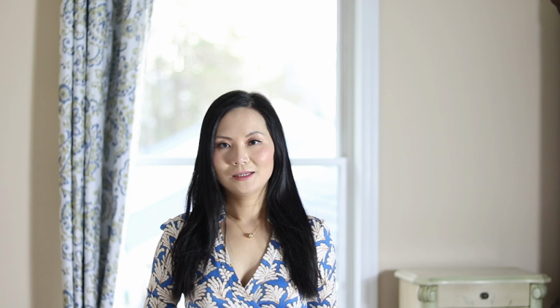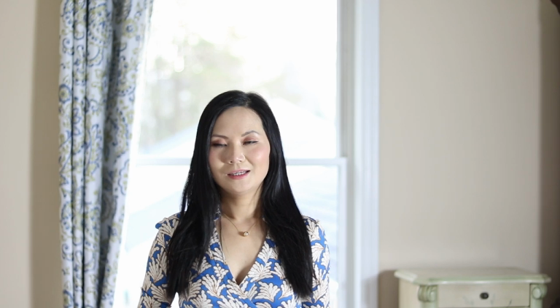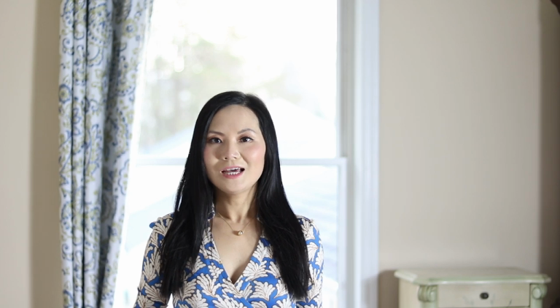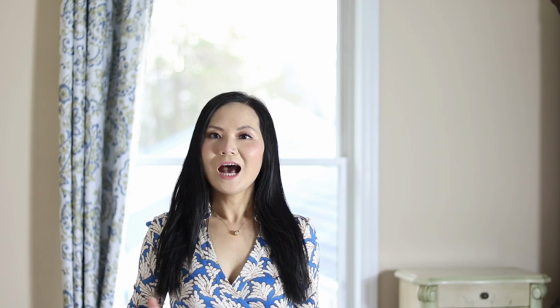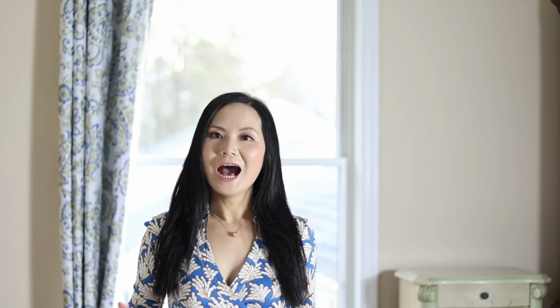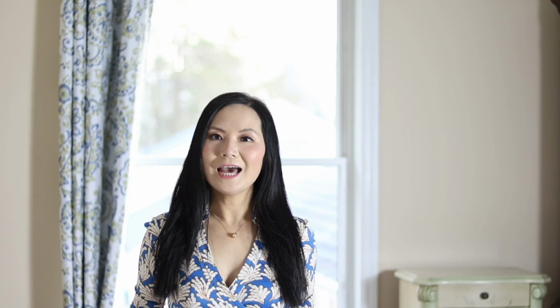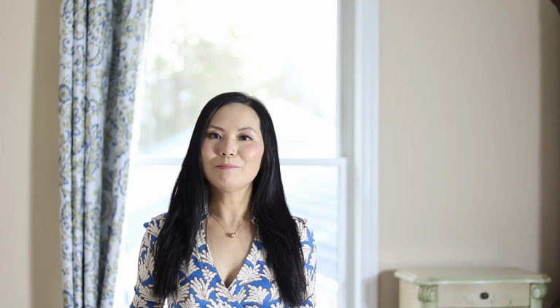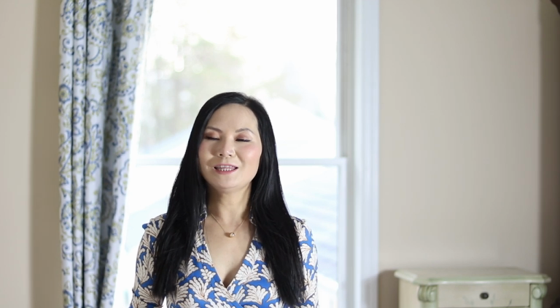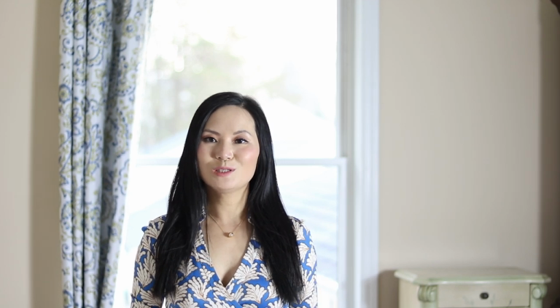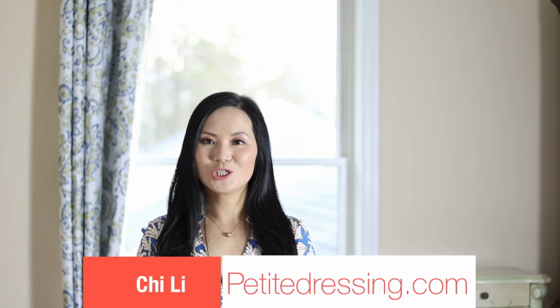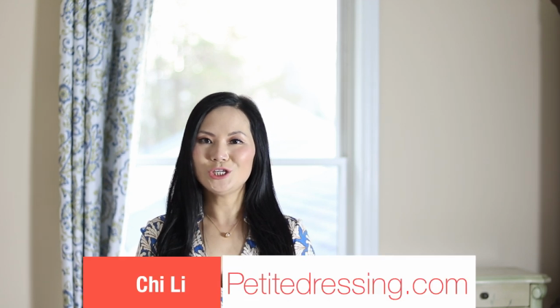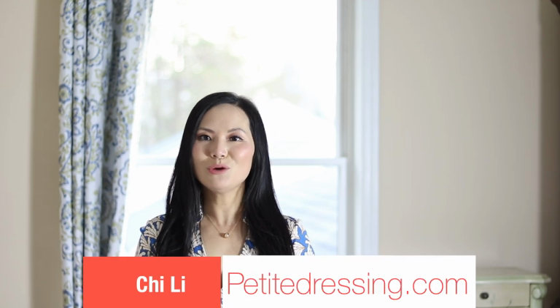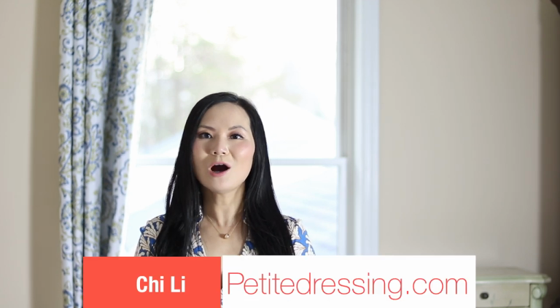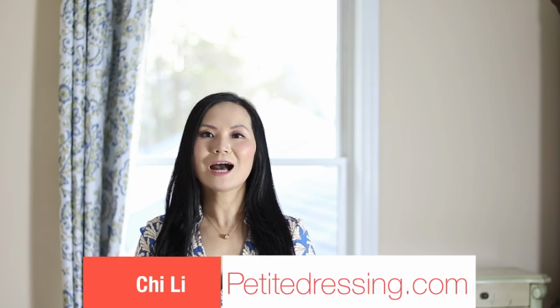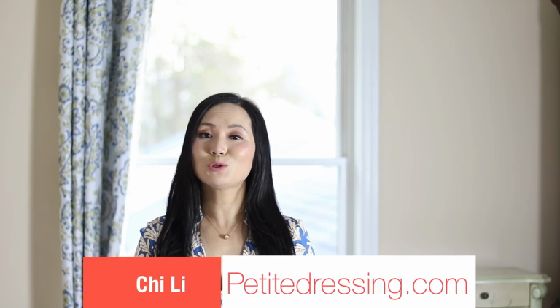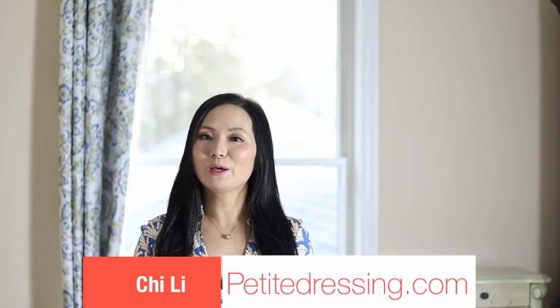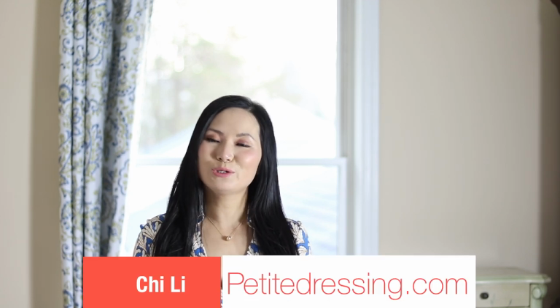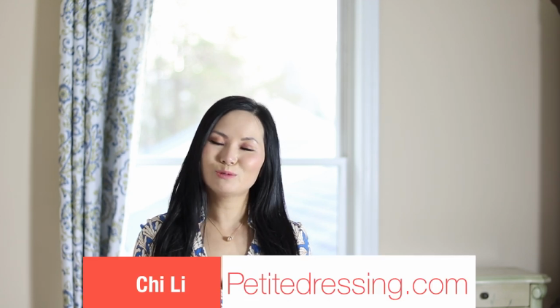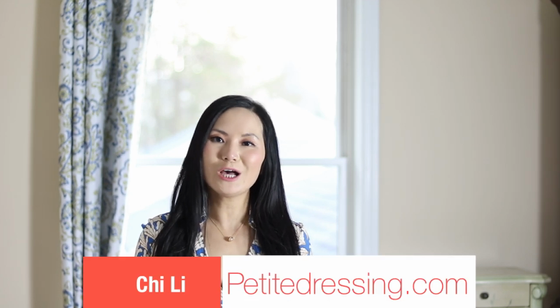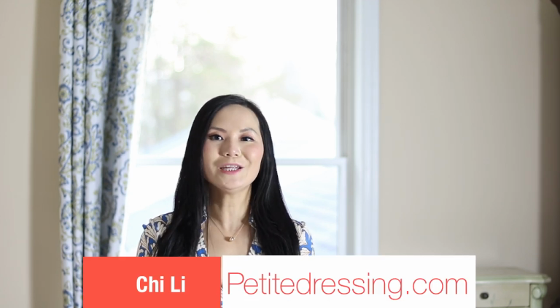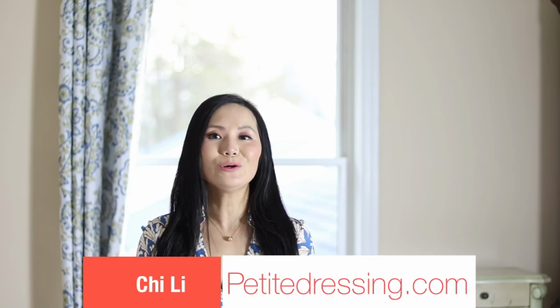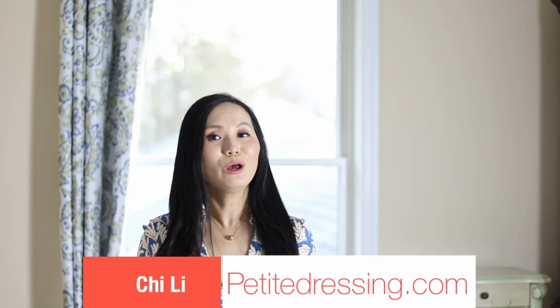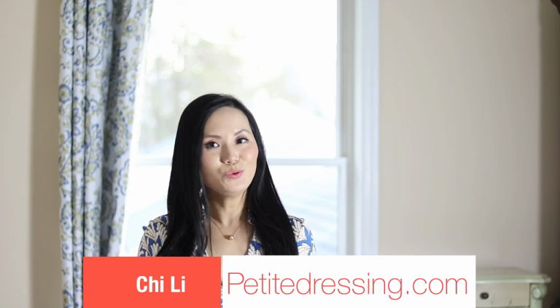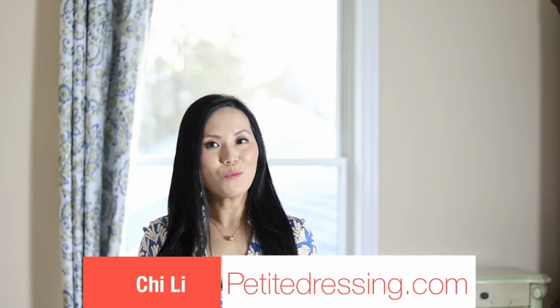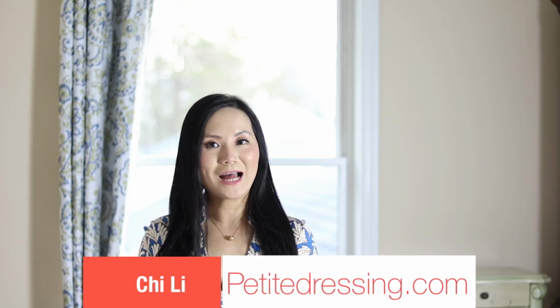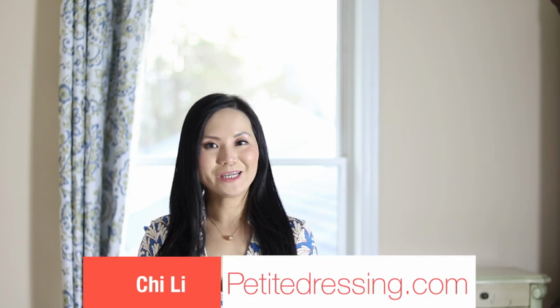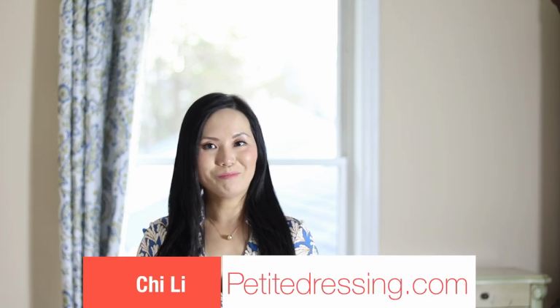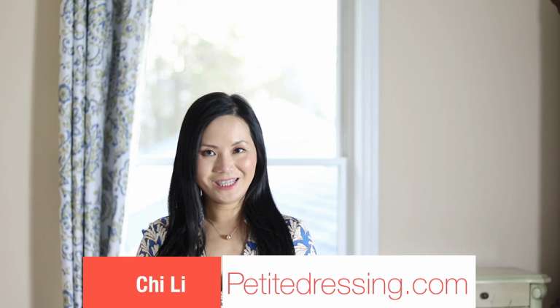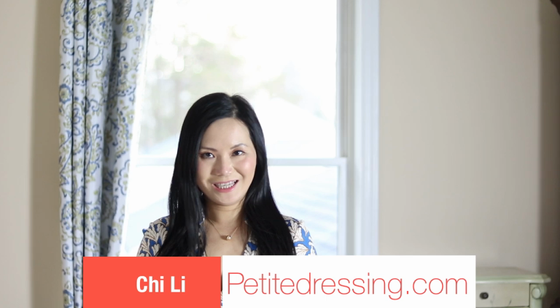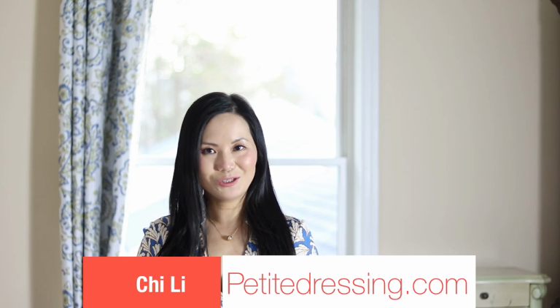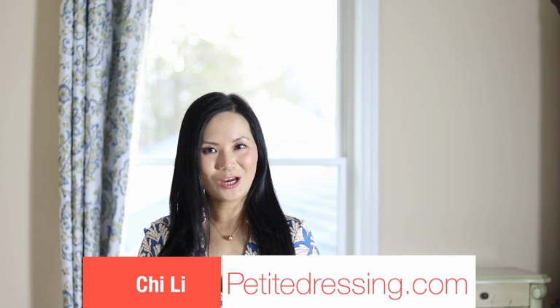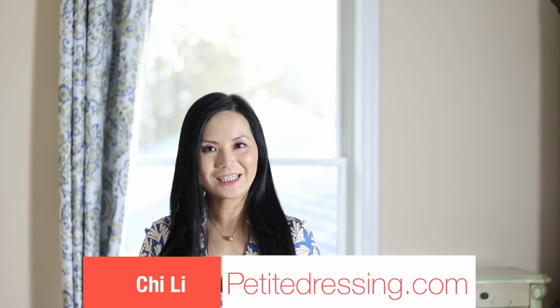Hi, my name is Chi. Welcome to my YouTube channel. You're watching Petit Dressing.